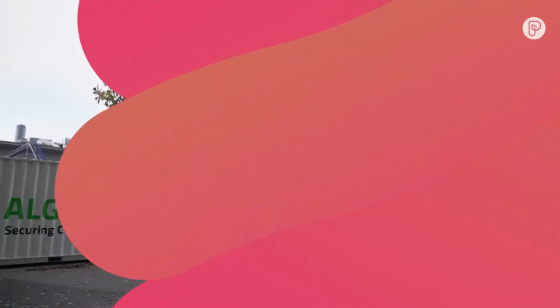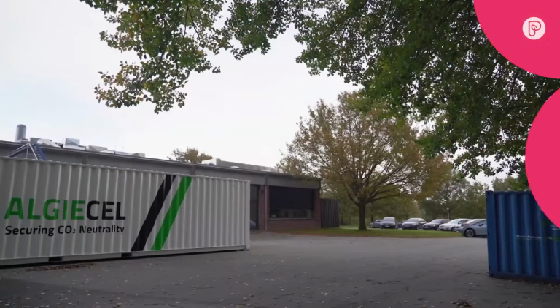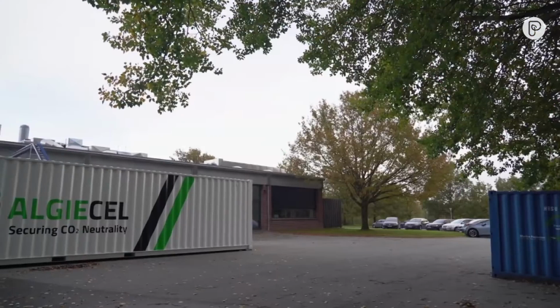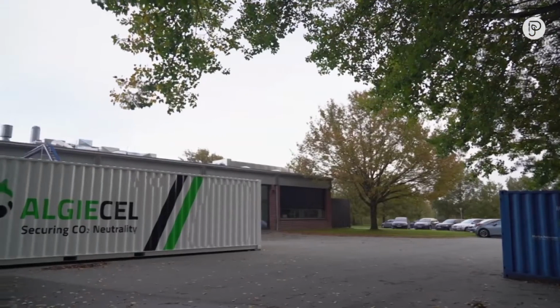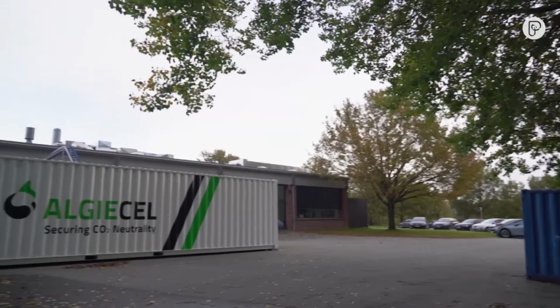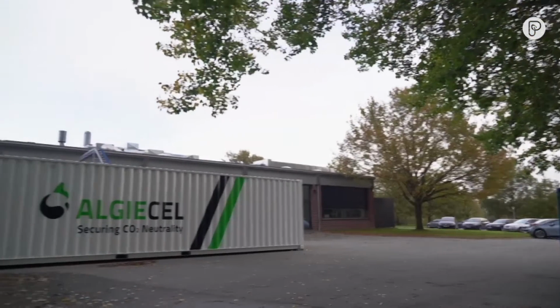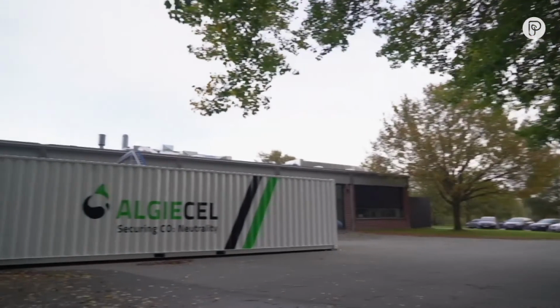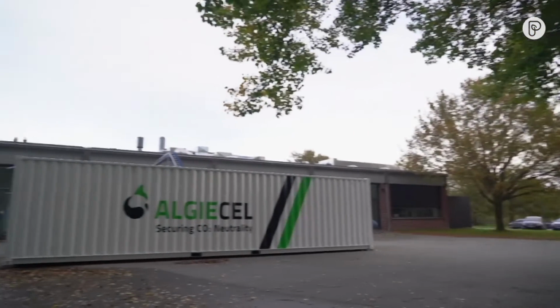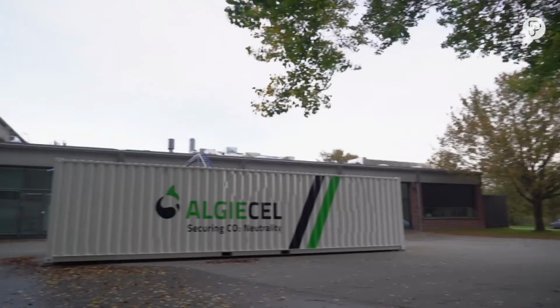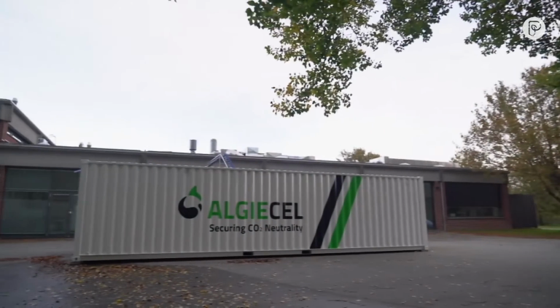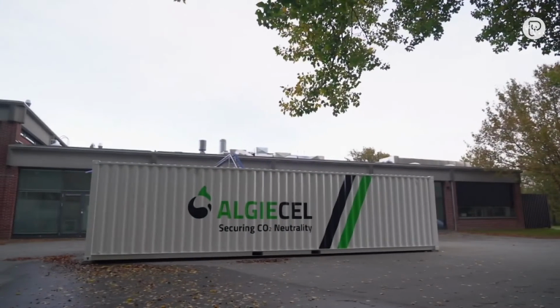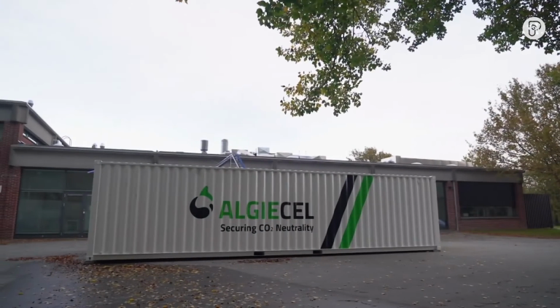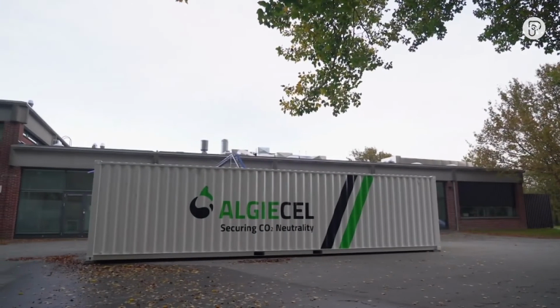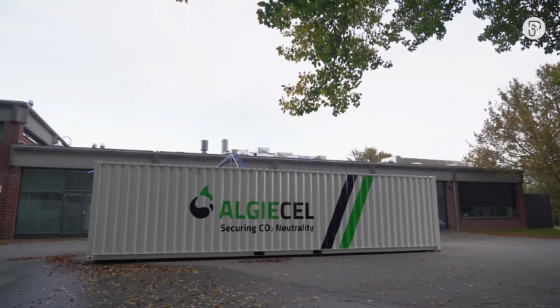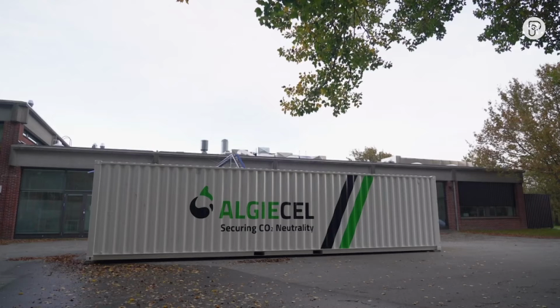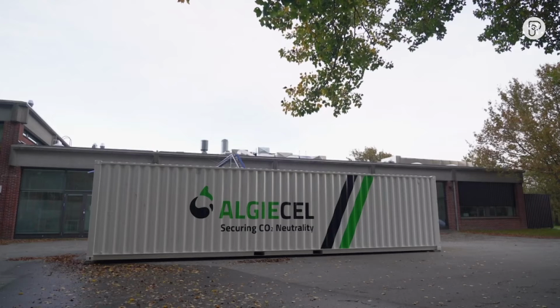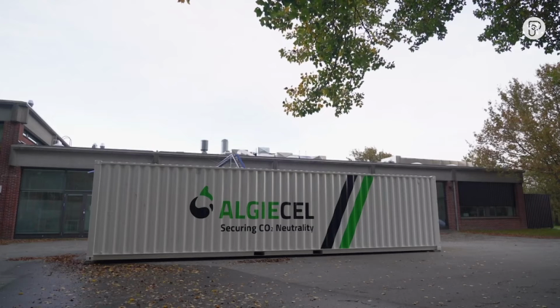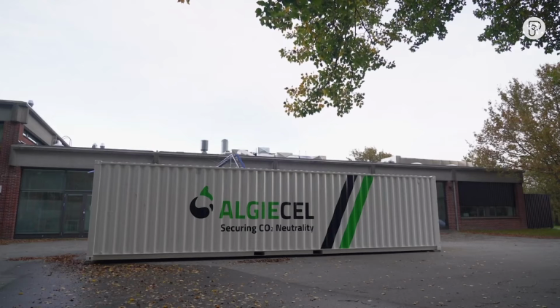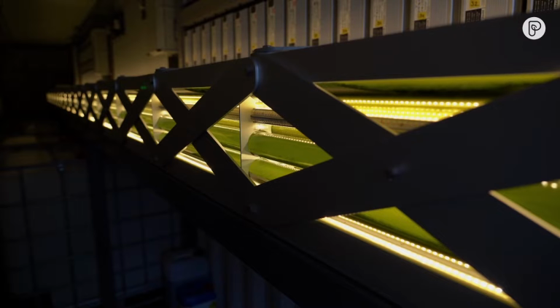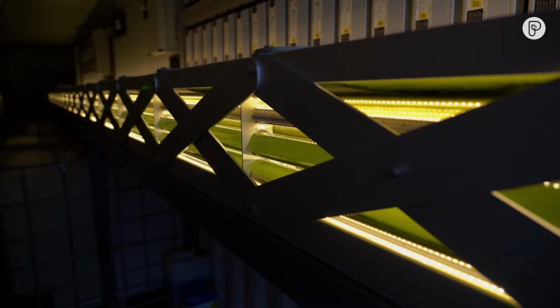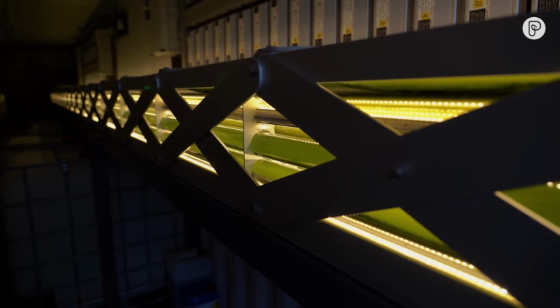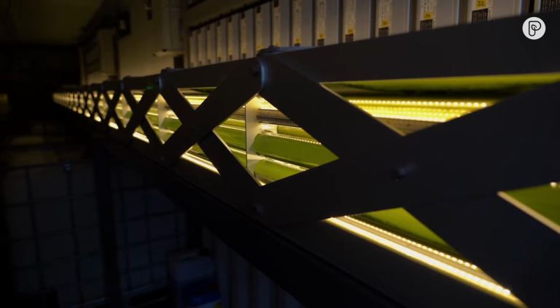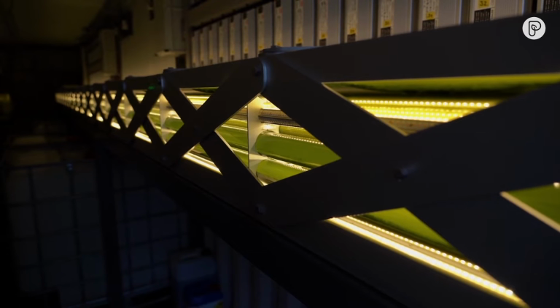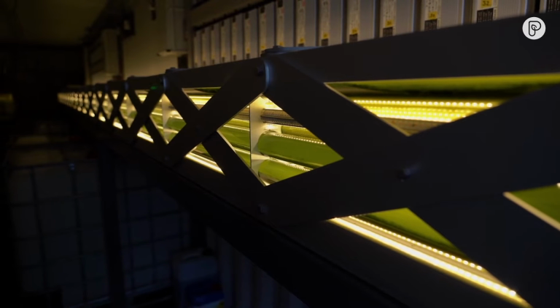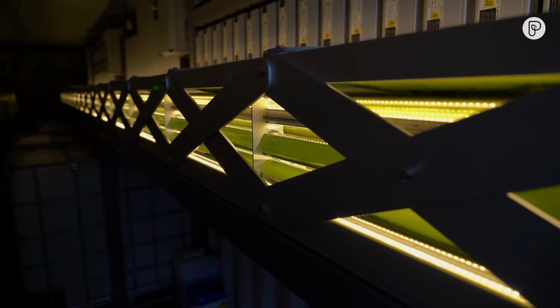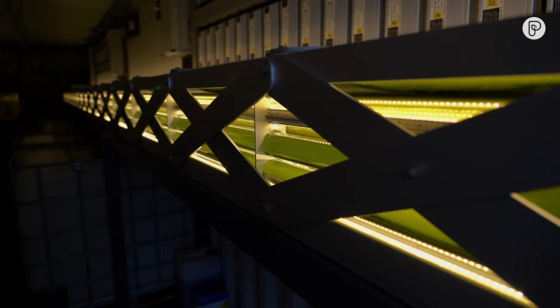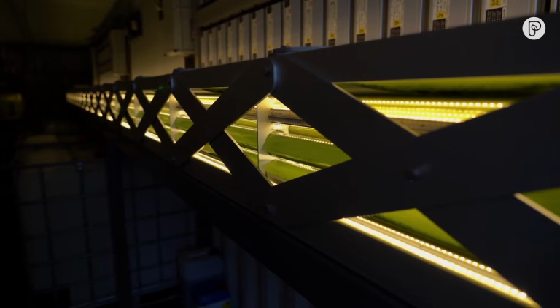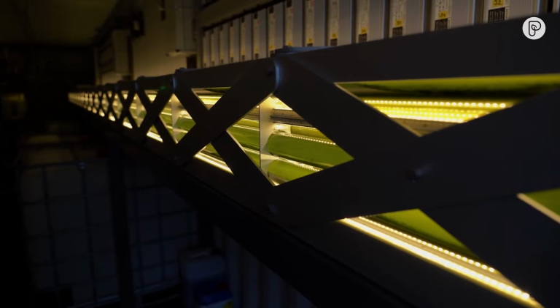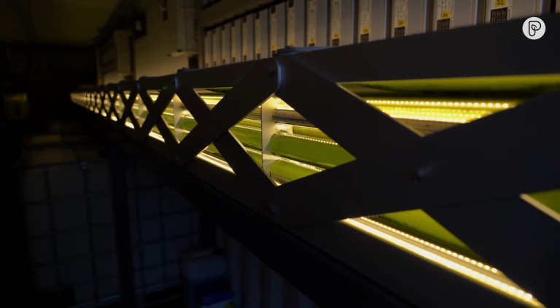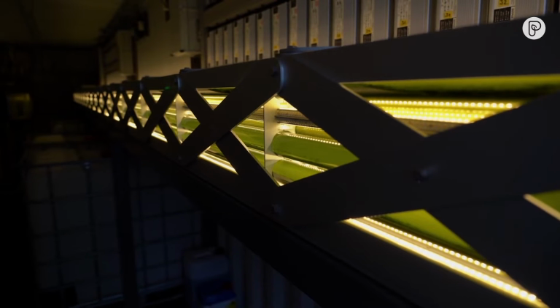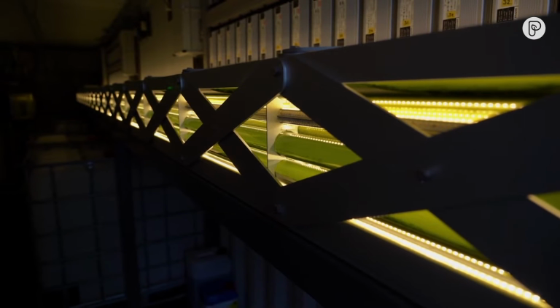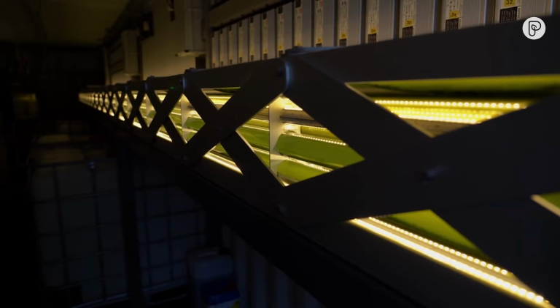It's the brainchild of the Danish company AlgaeCell. The algae is used because it can absorb huge amounts of carbon dioxide.